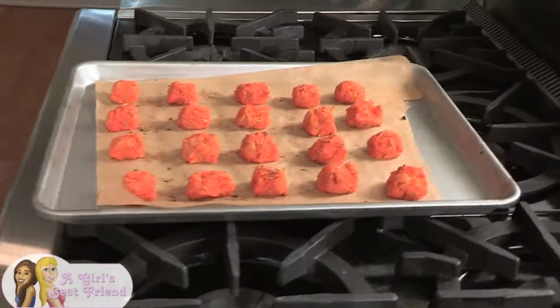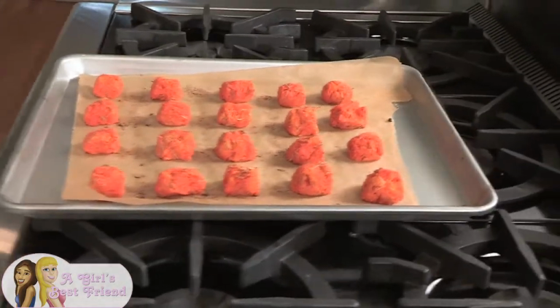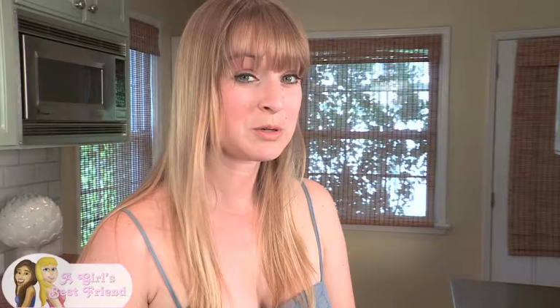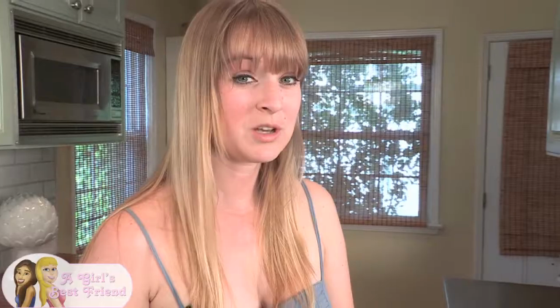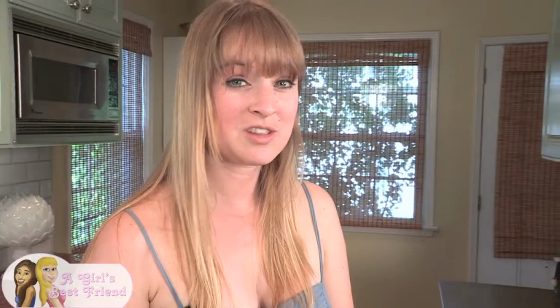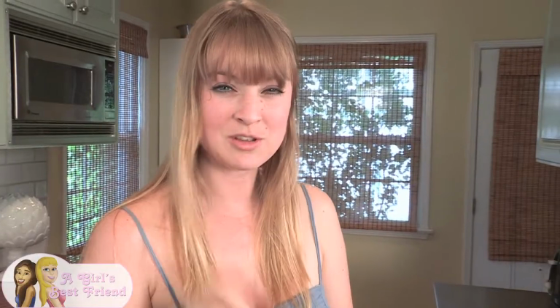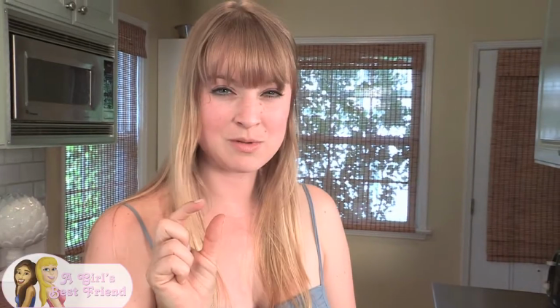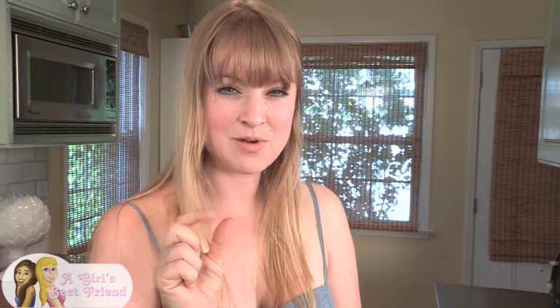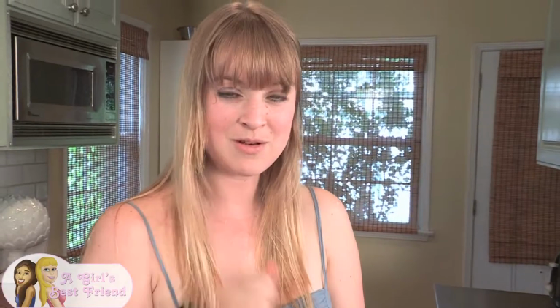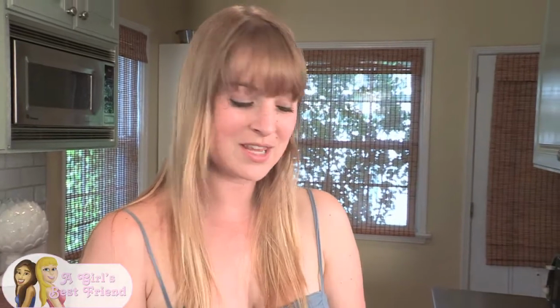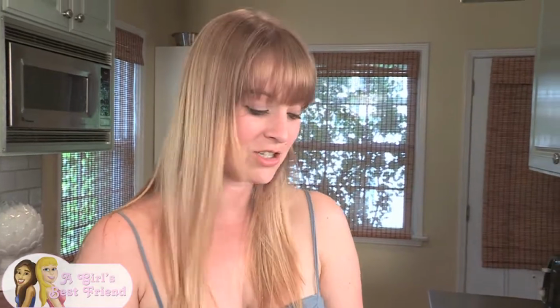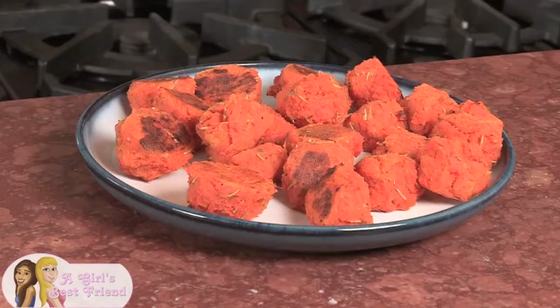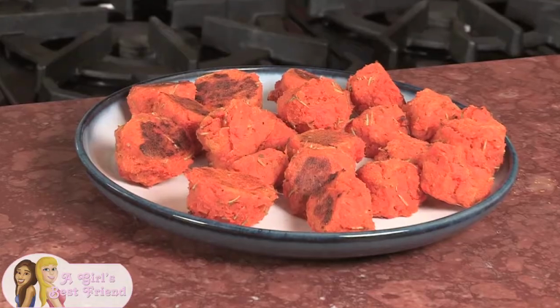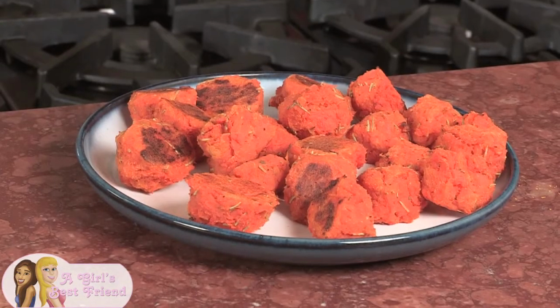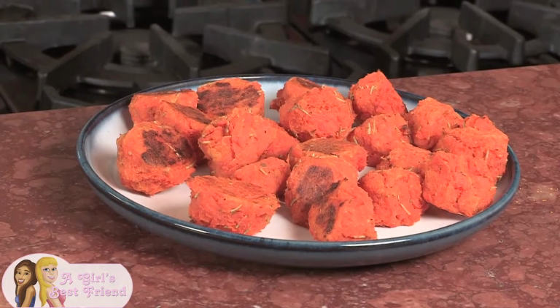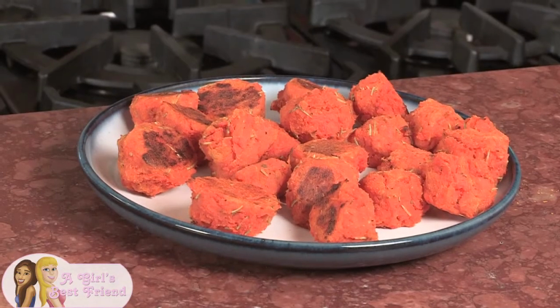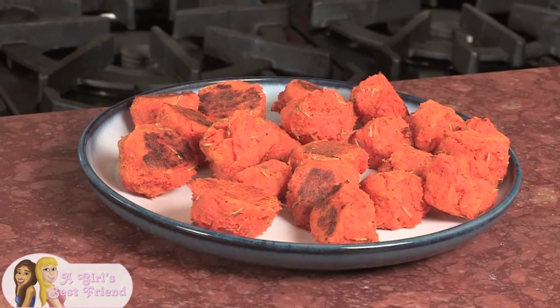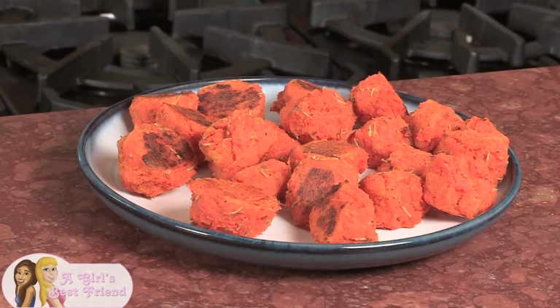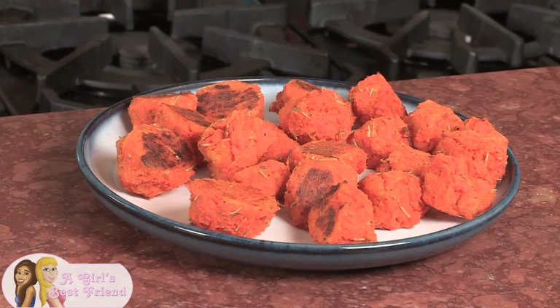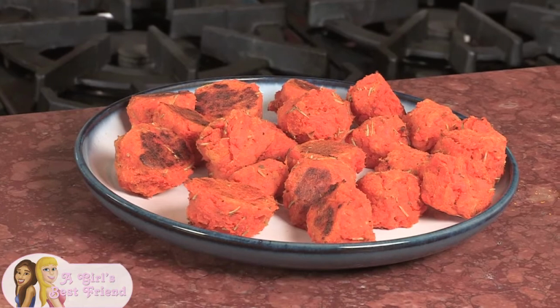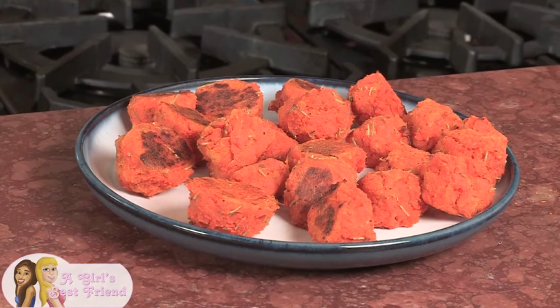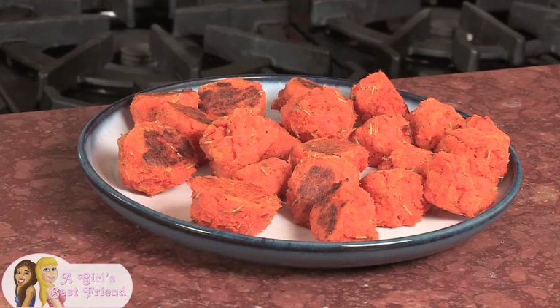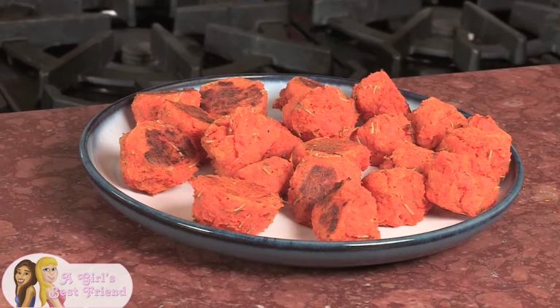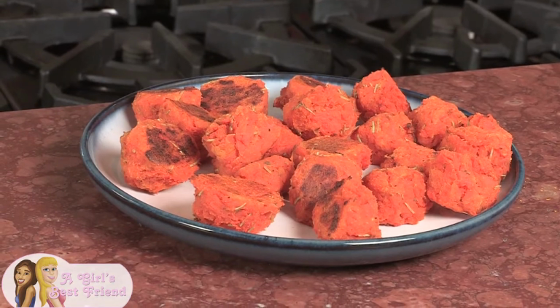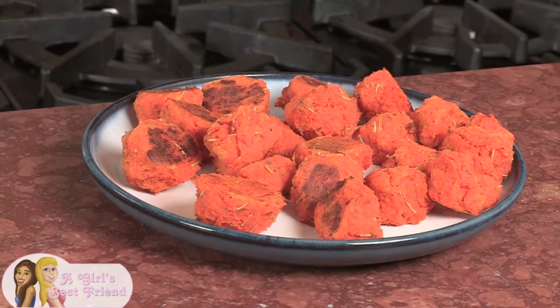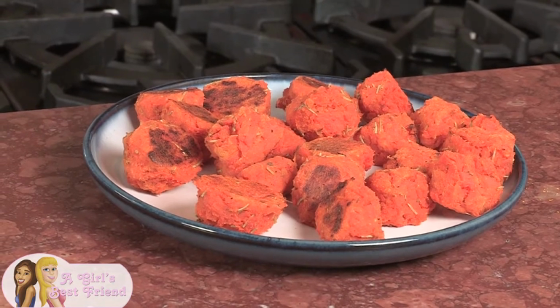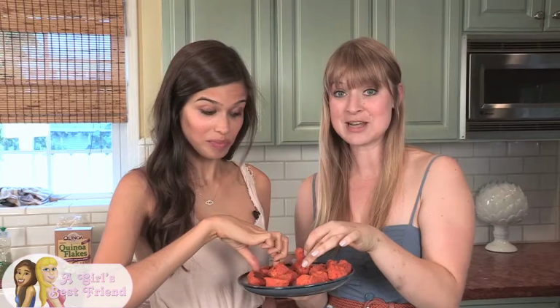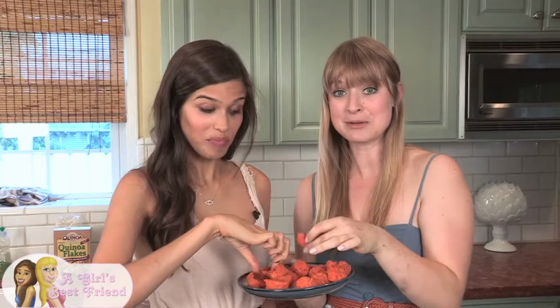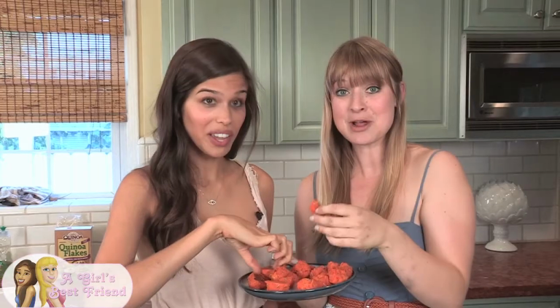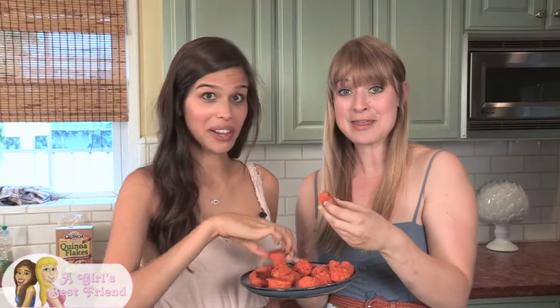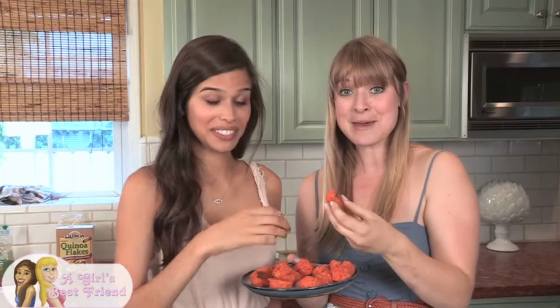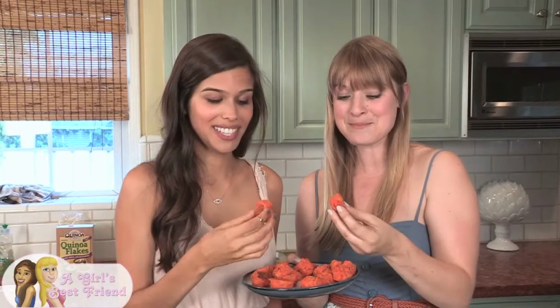Looks pretty good. They're a little bit brown on the edges so we'll let them sit to cool down and then we can taste them. Time to try them.